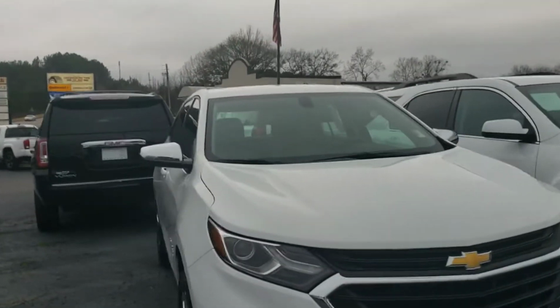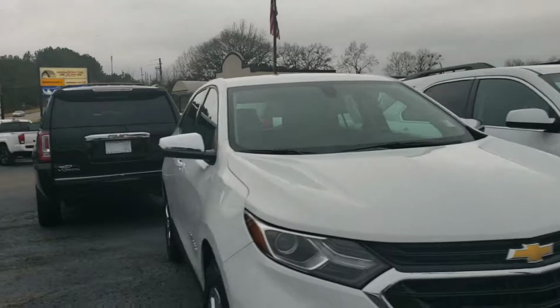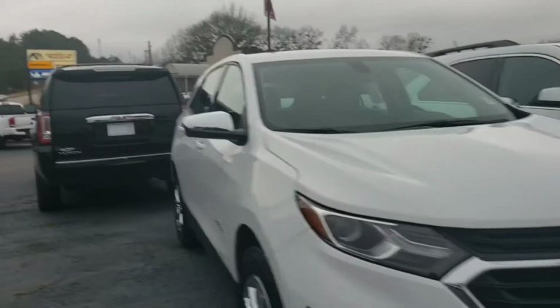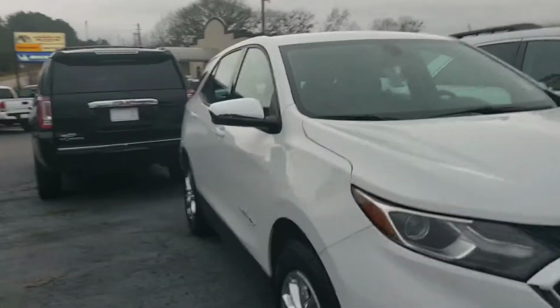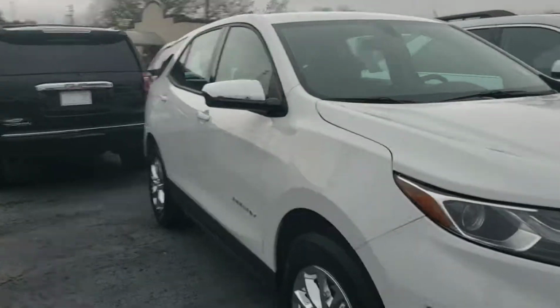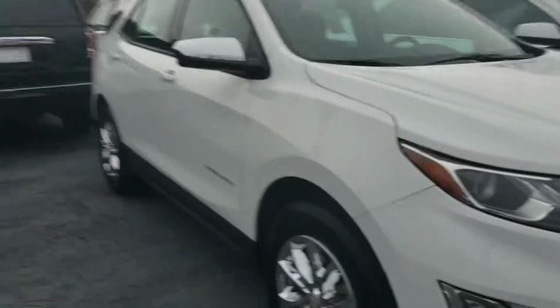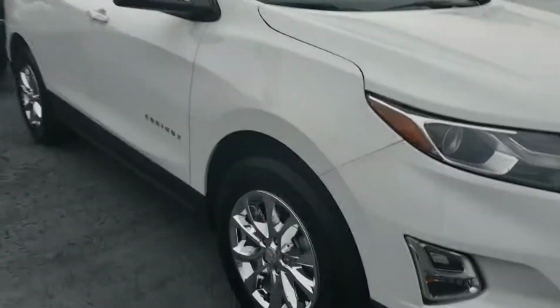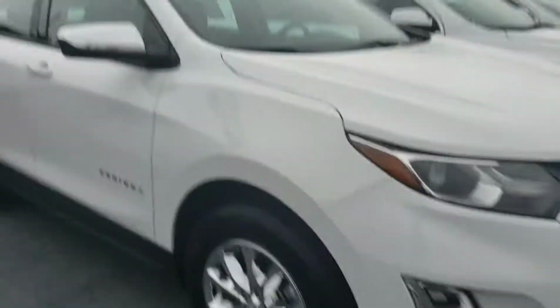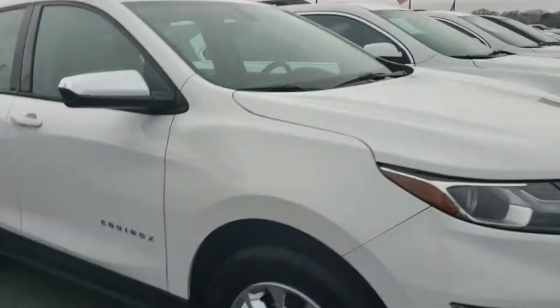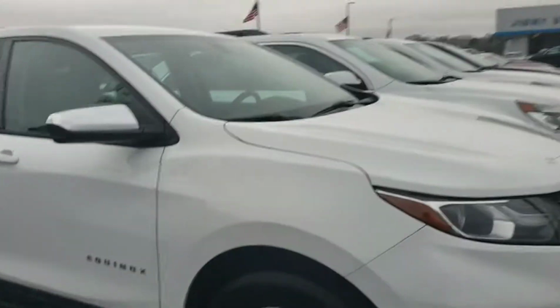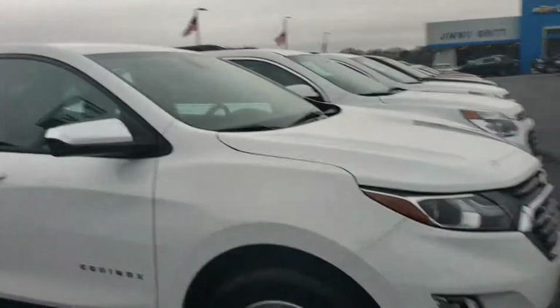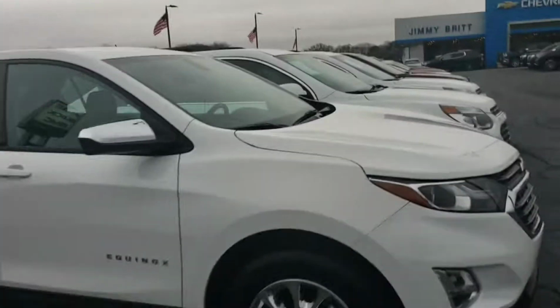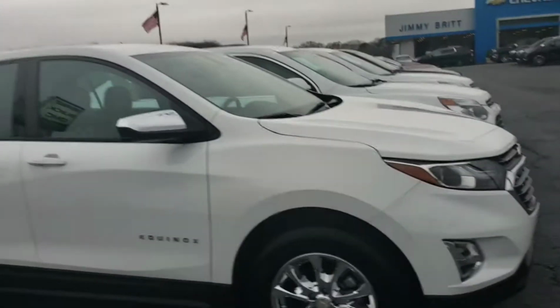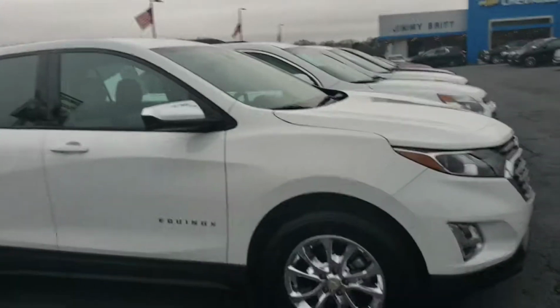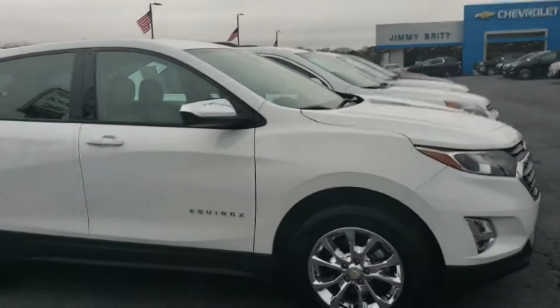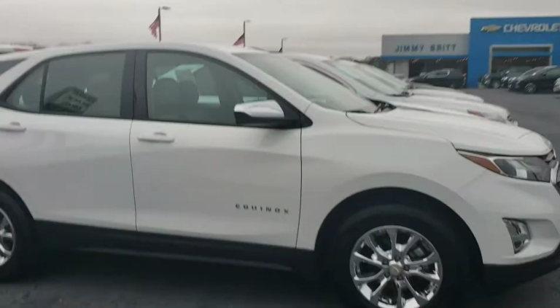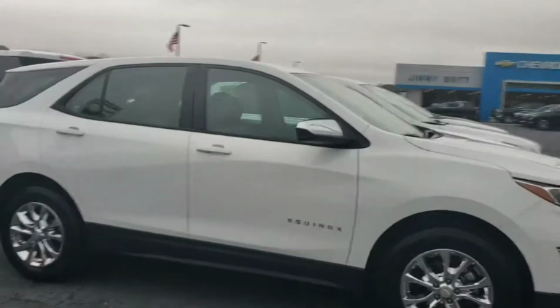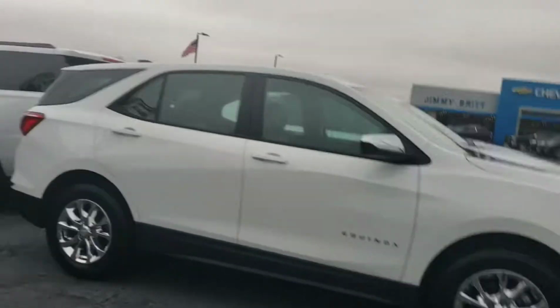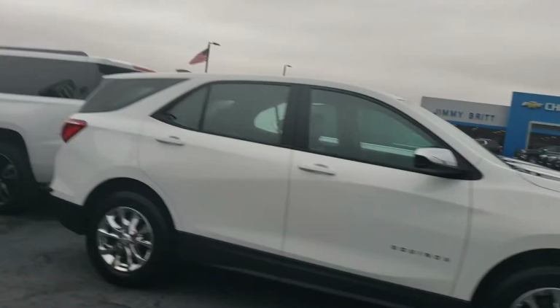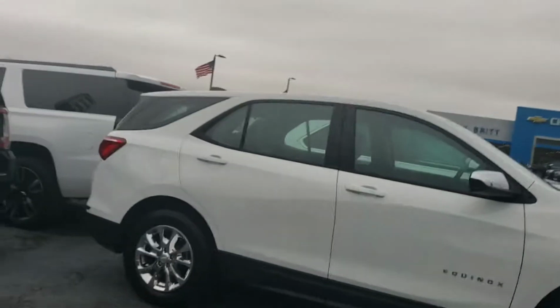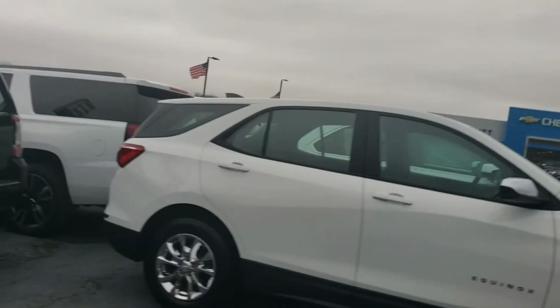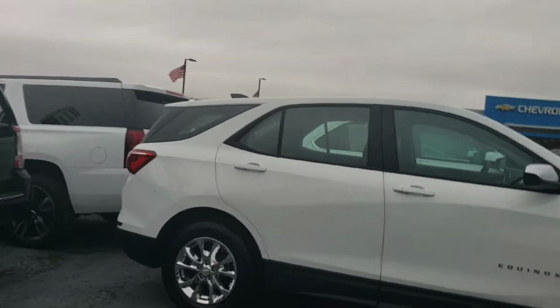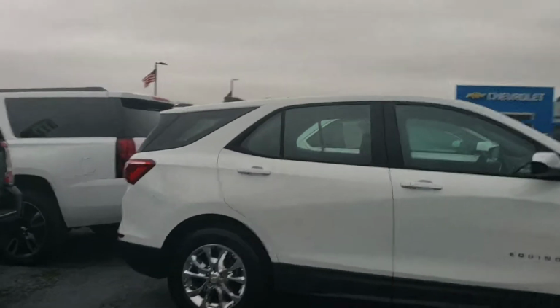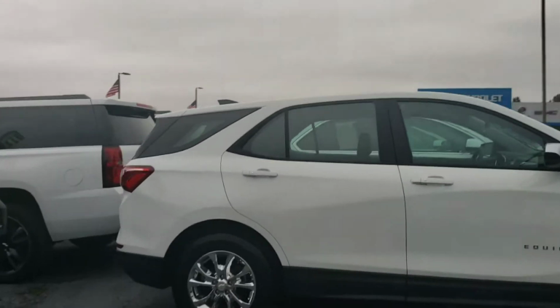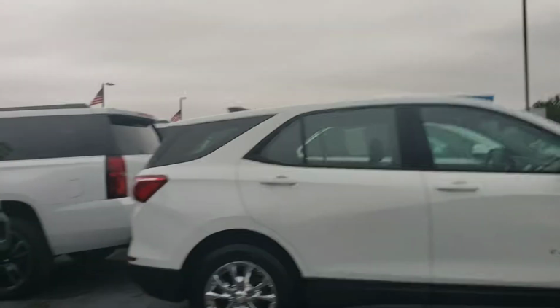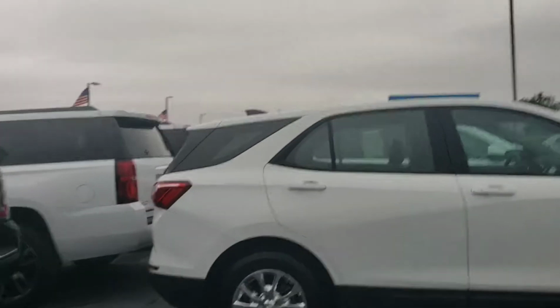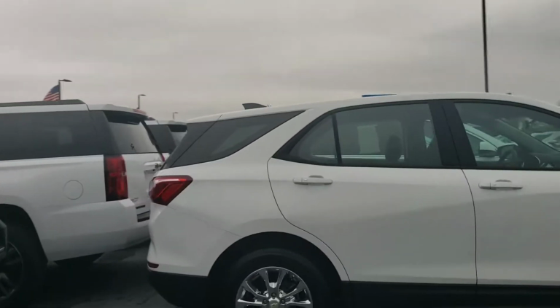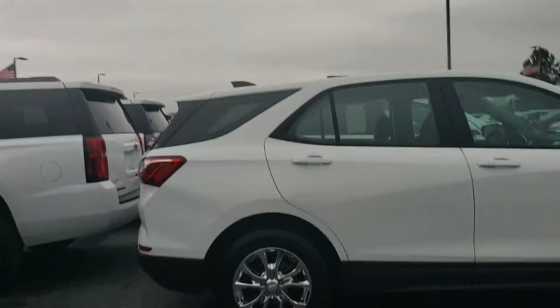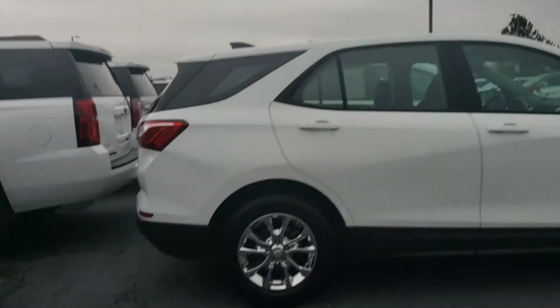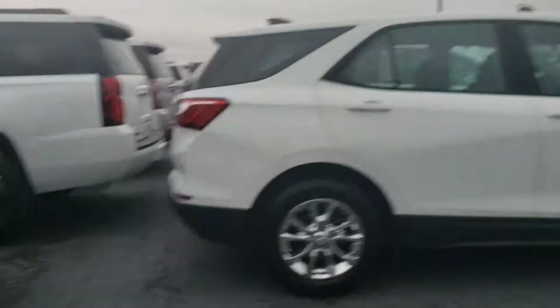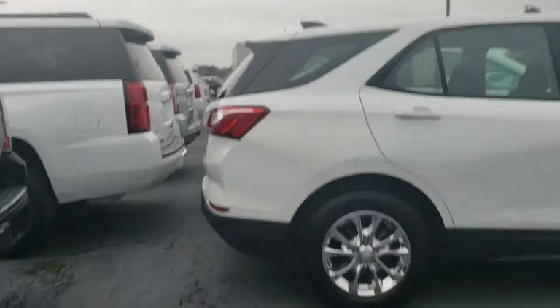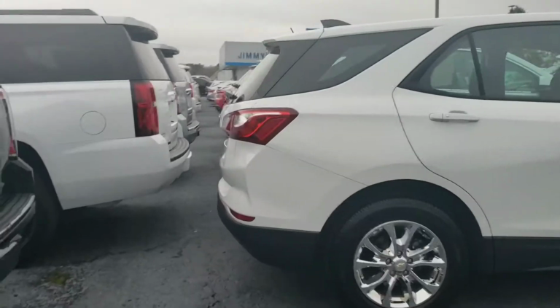Let's go behind this one — this is the new body style Equinox right here. It is a used one, very low mileage.